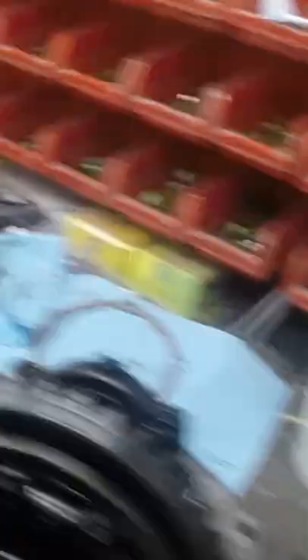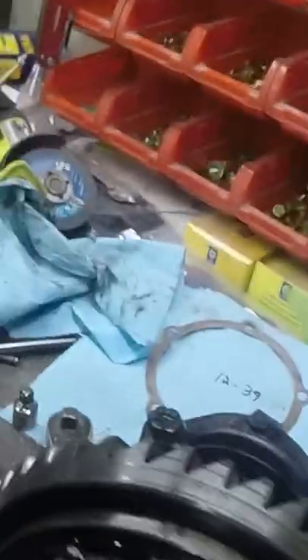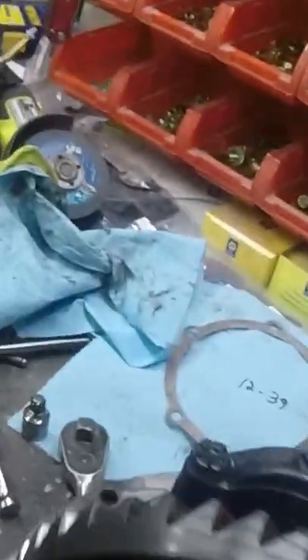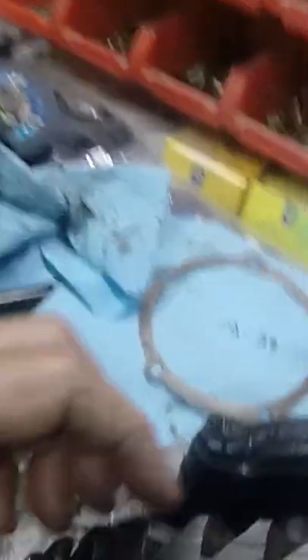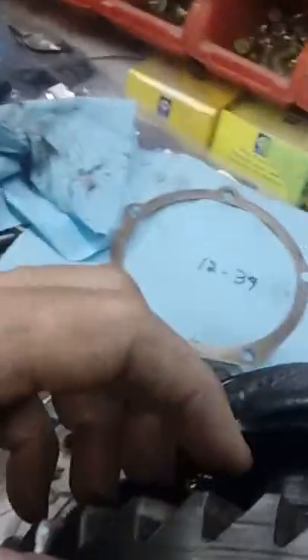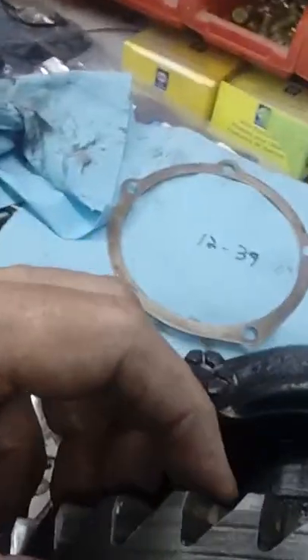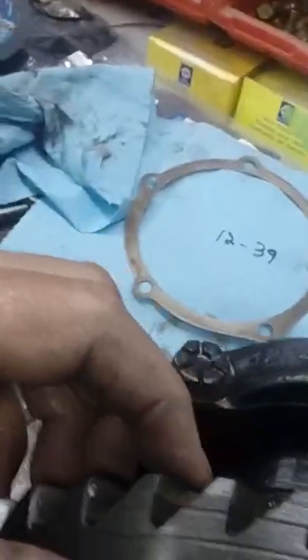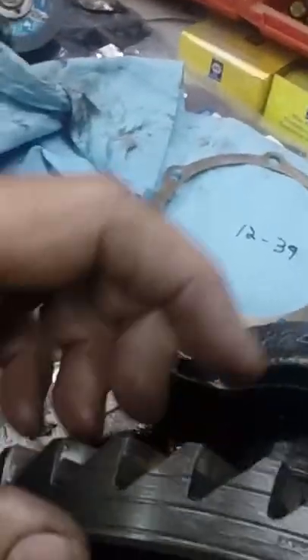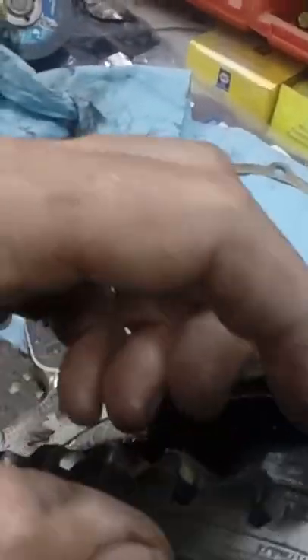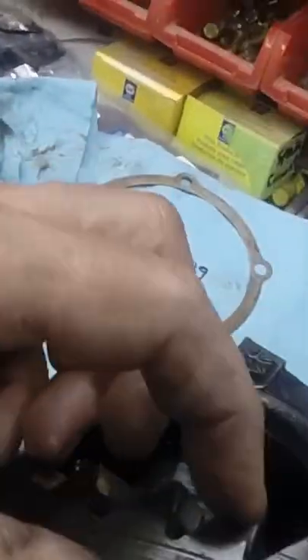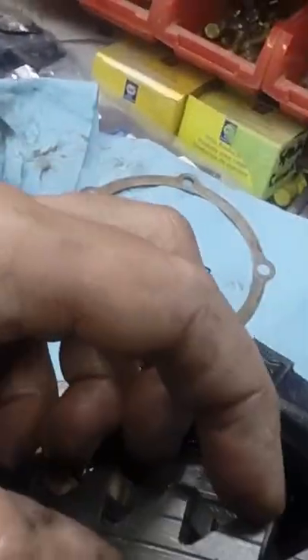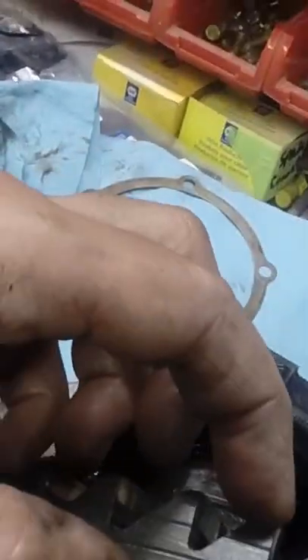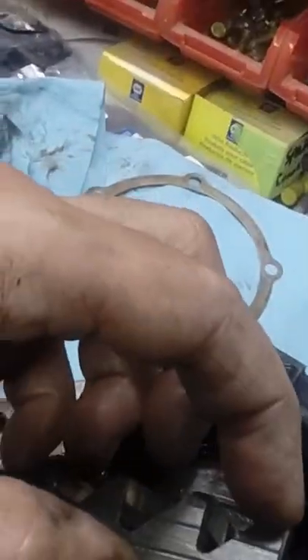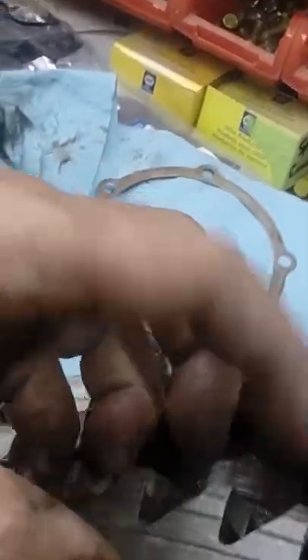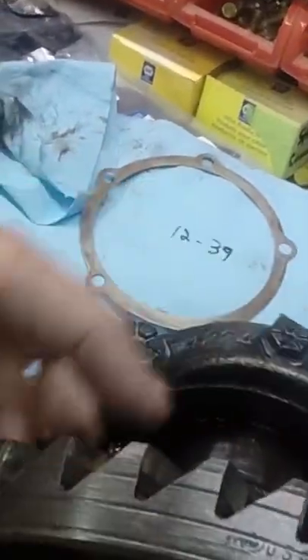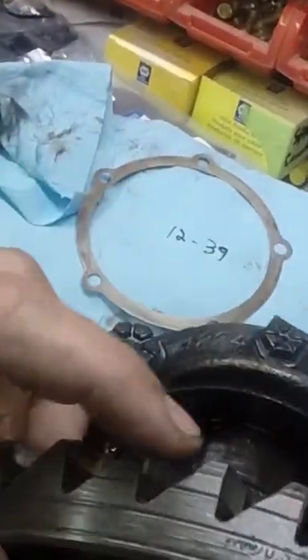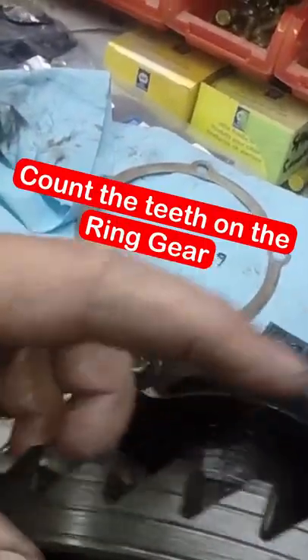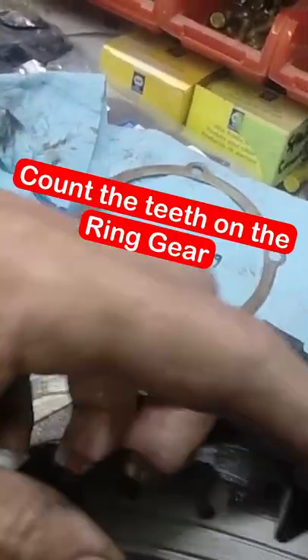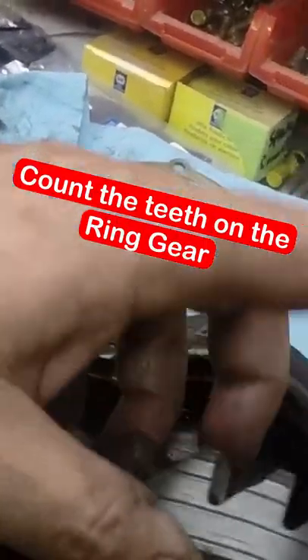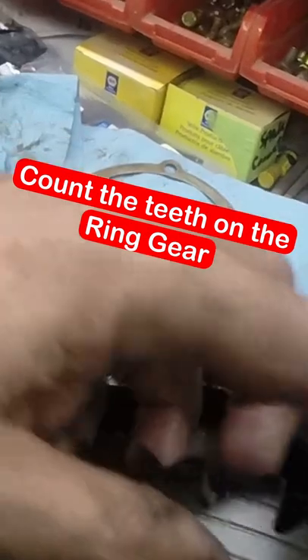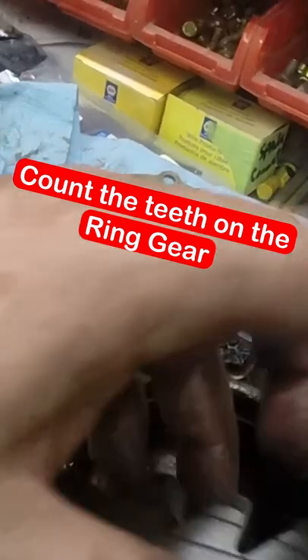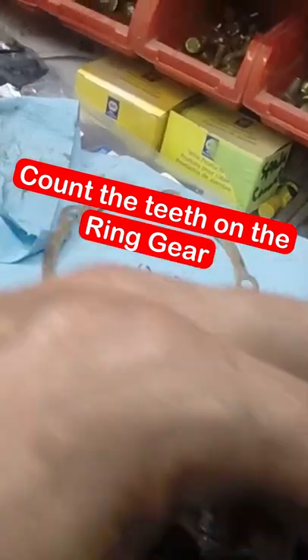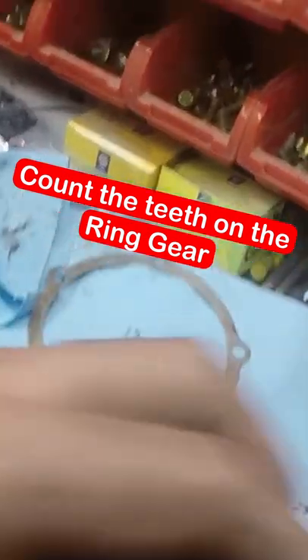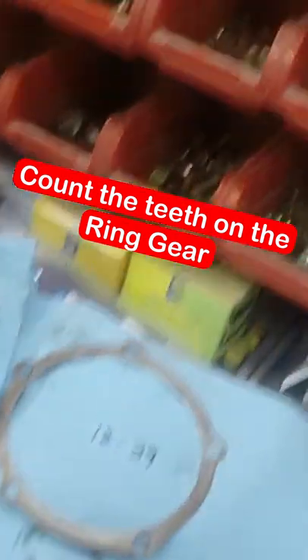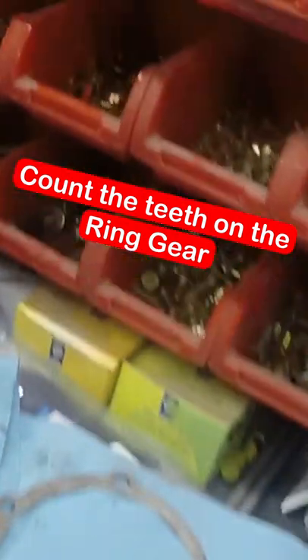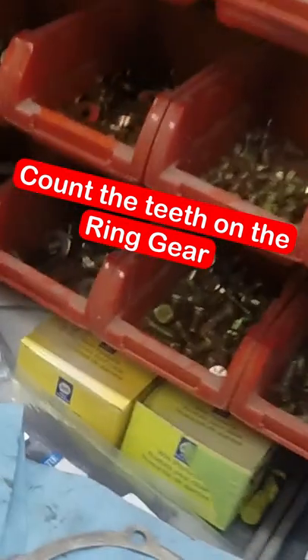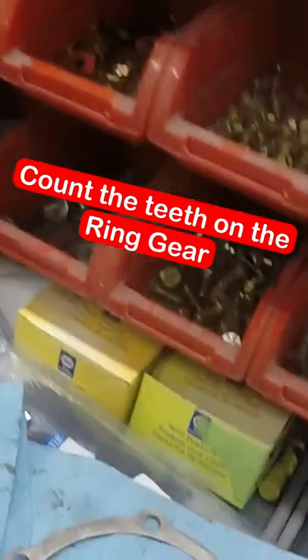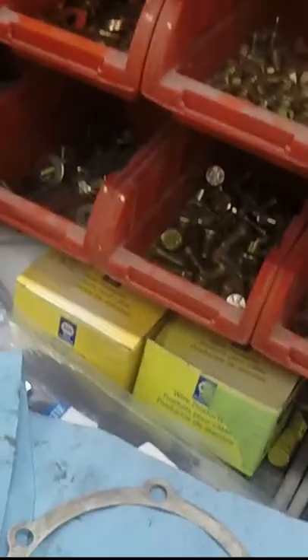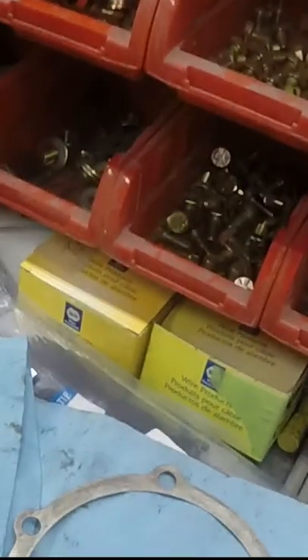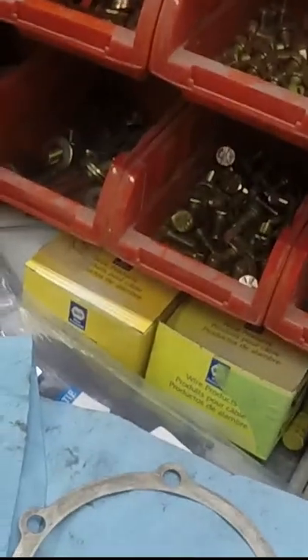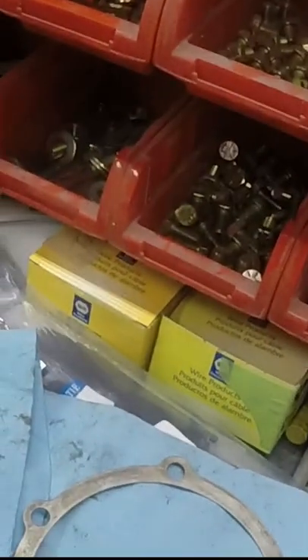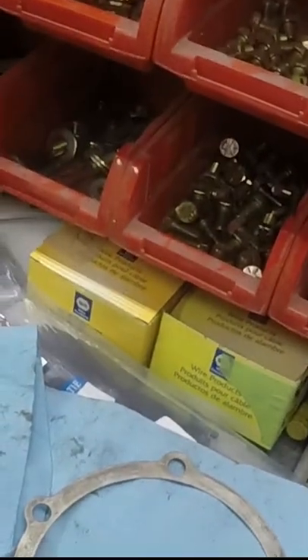I come over to my ring gear. I mark this one. I count all the way around. I have 39.